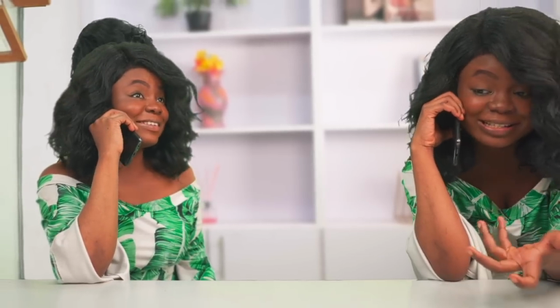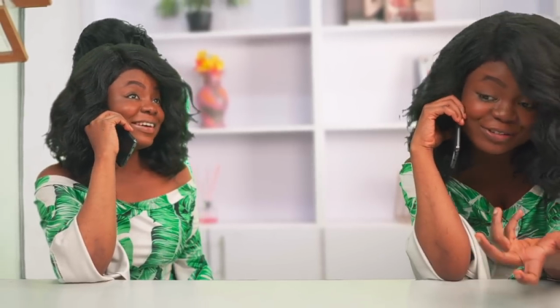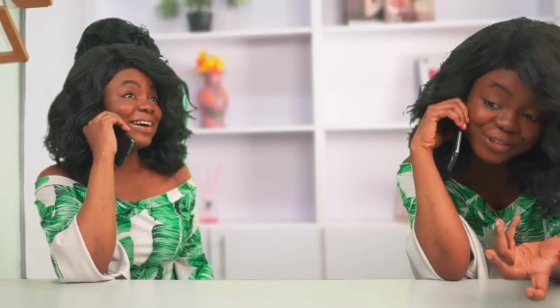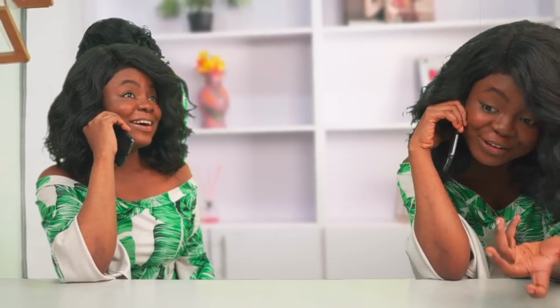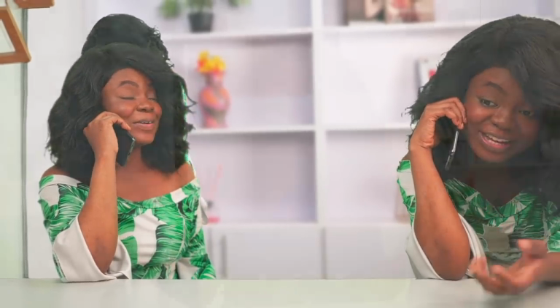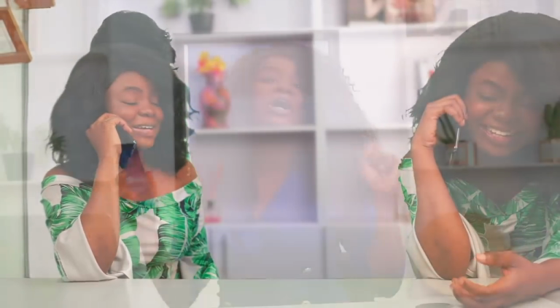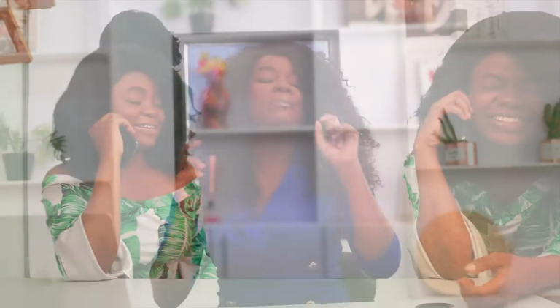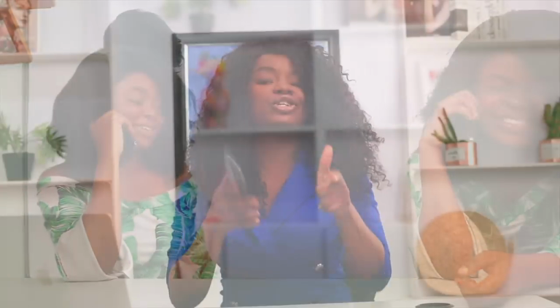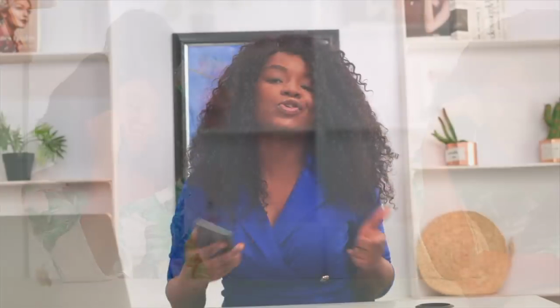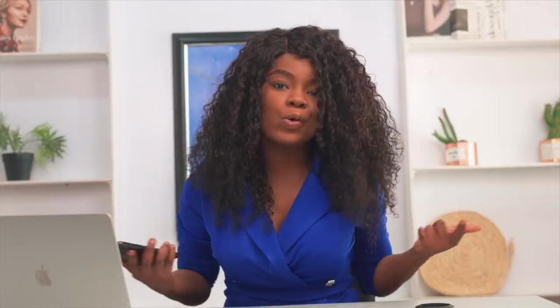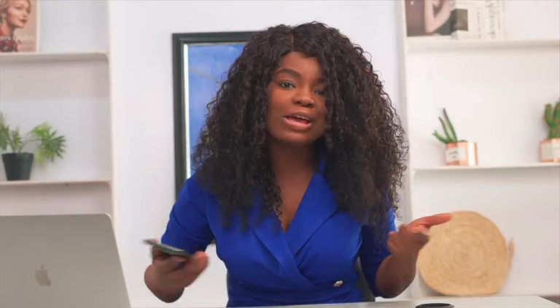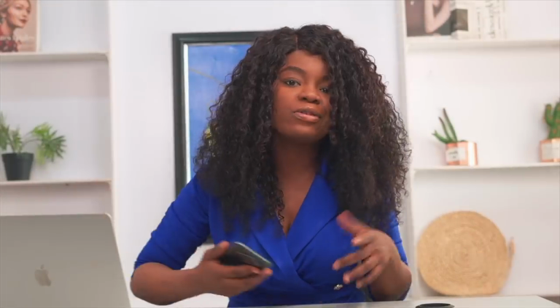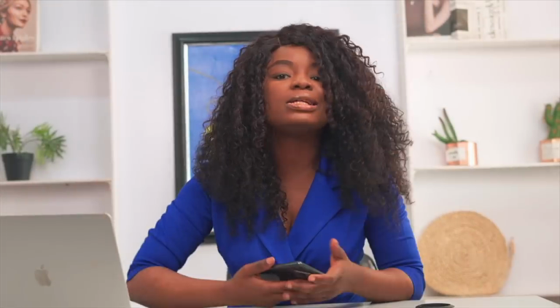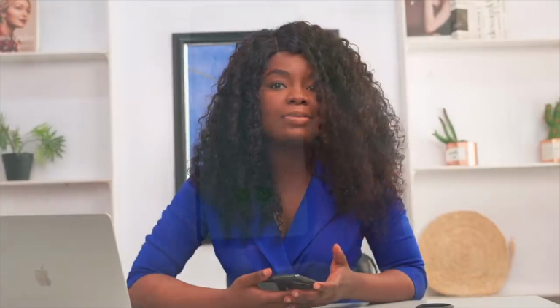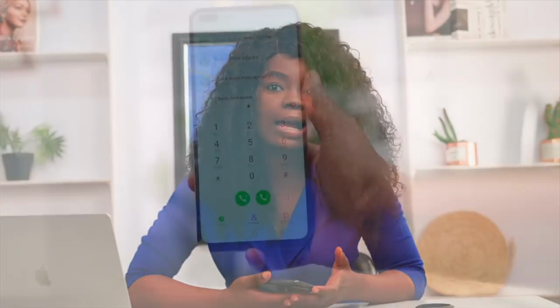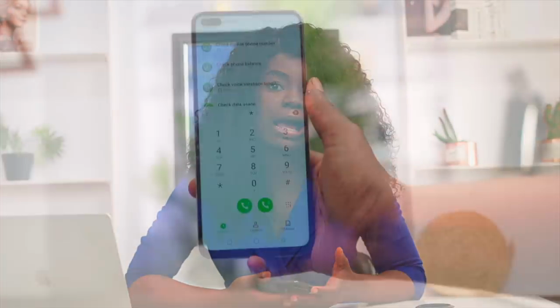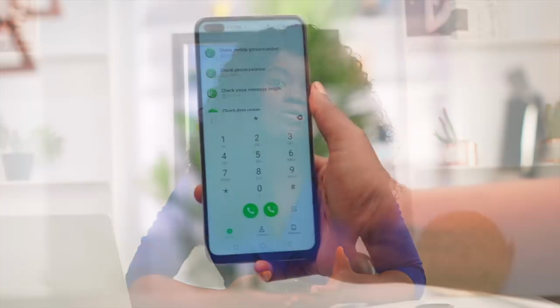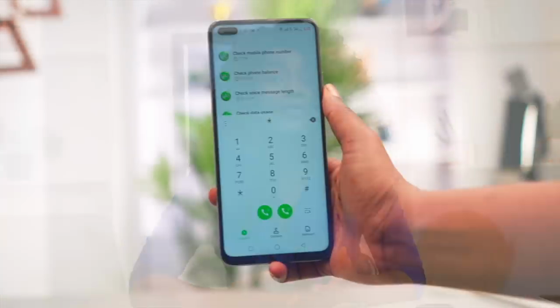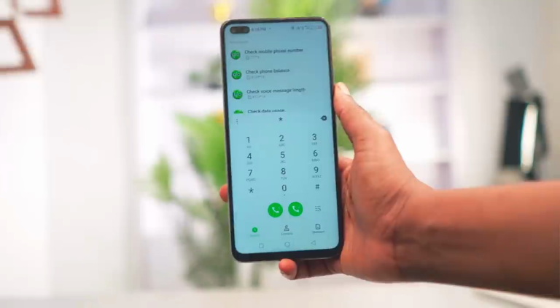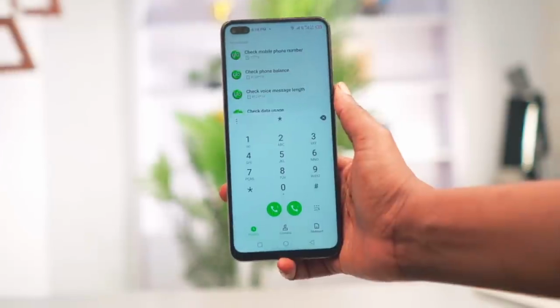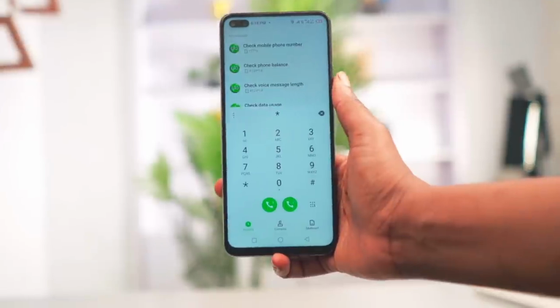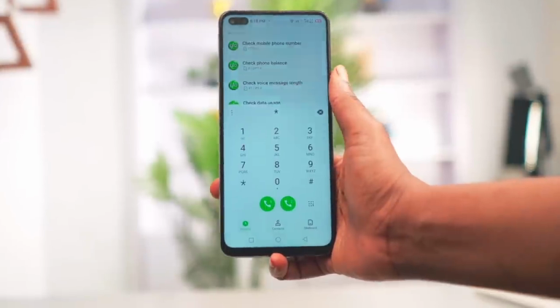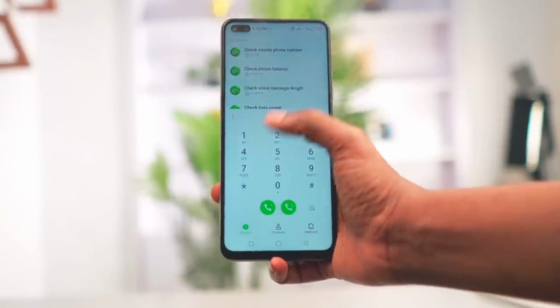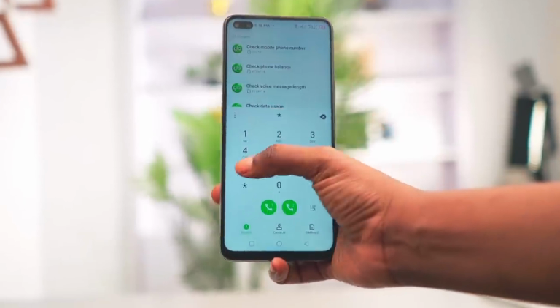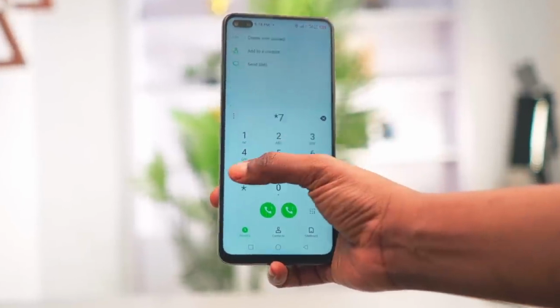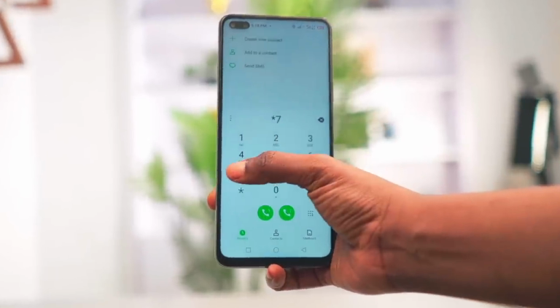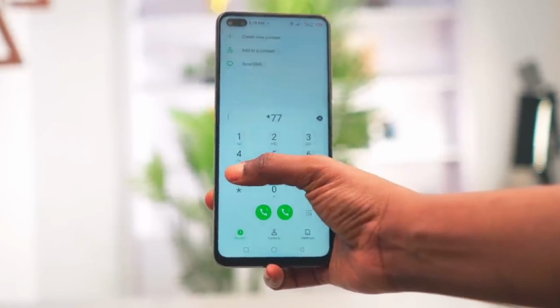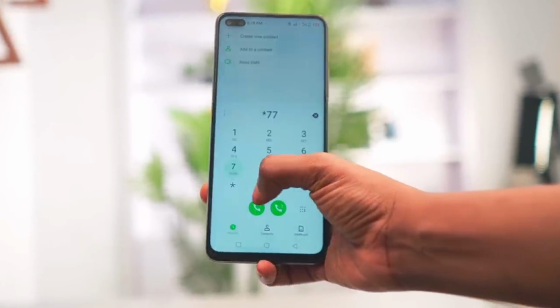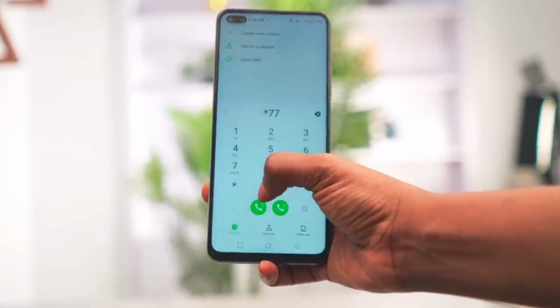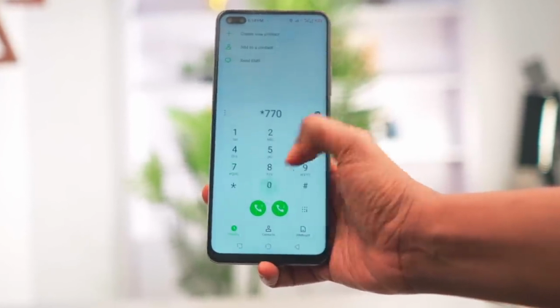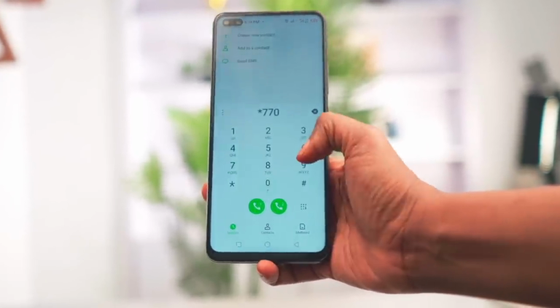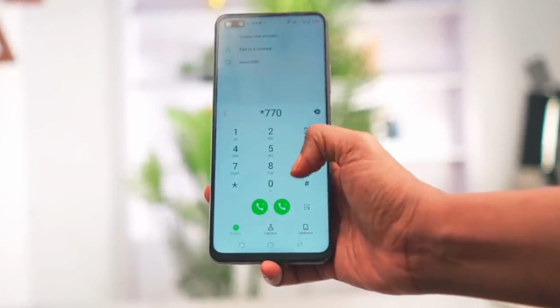To activate this feature, make sure you own a Fidelity Bank account and dial *770#.